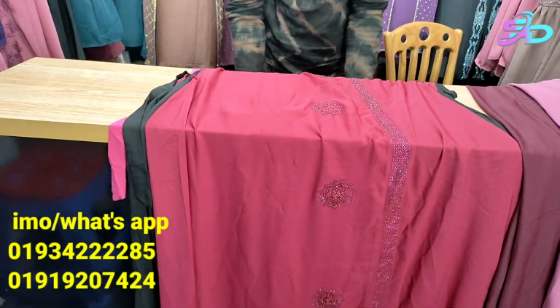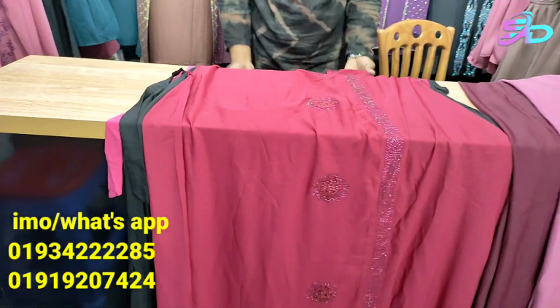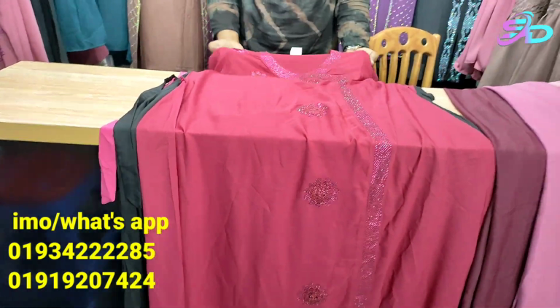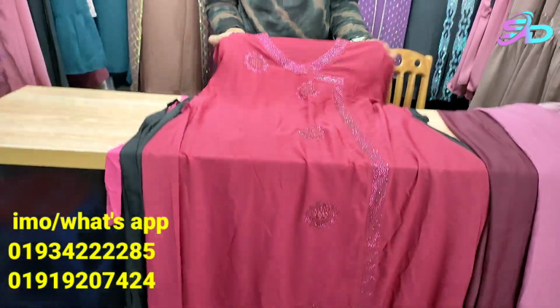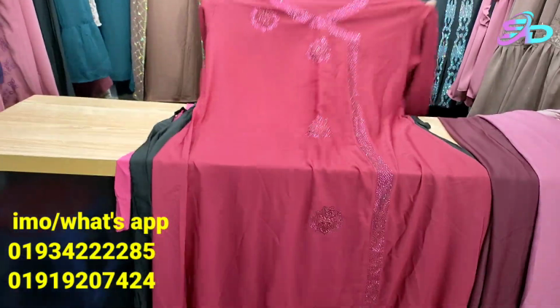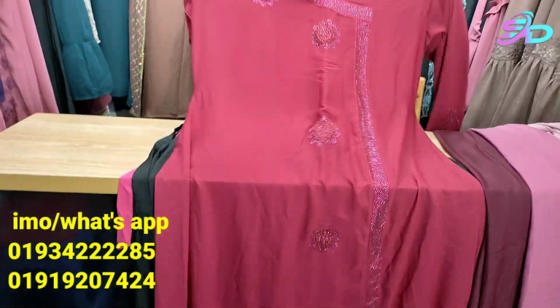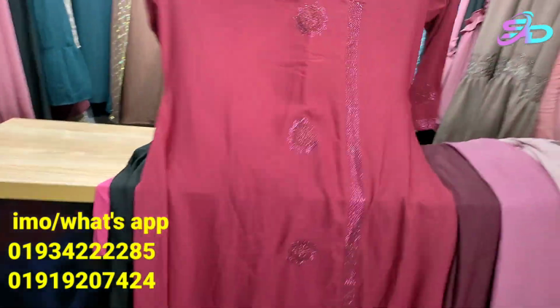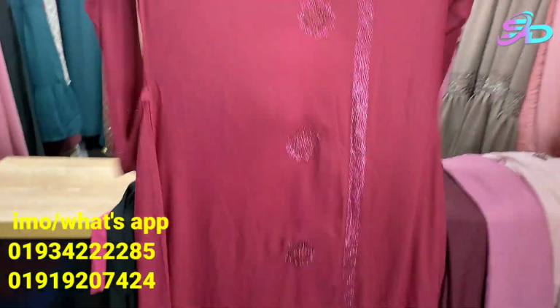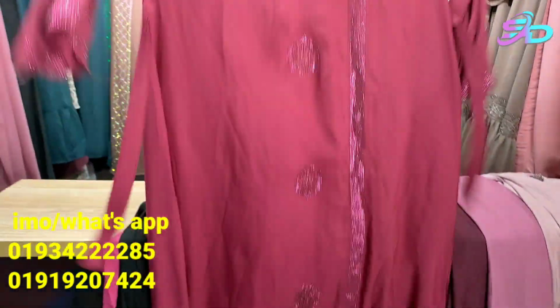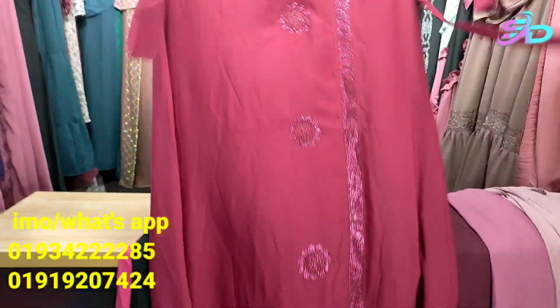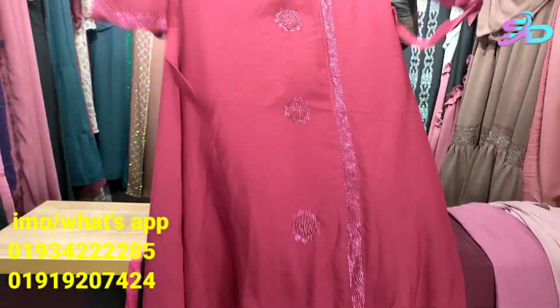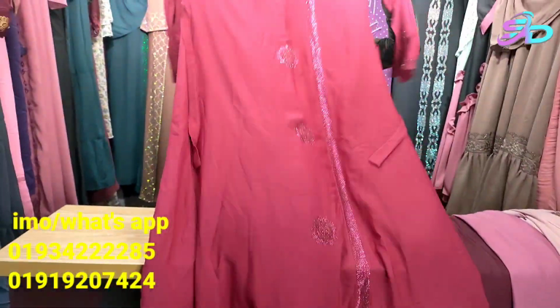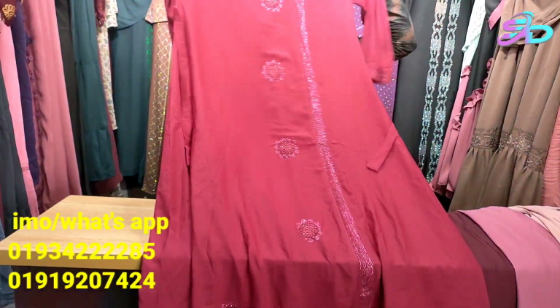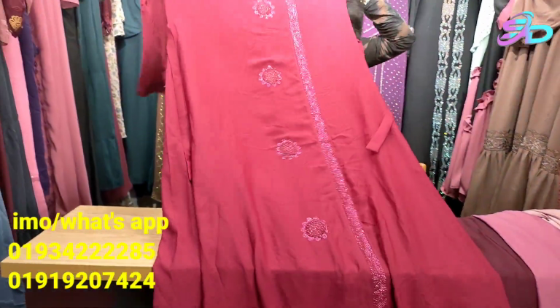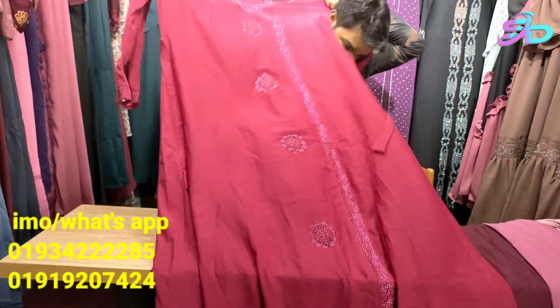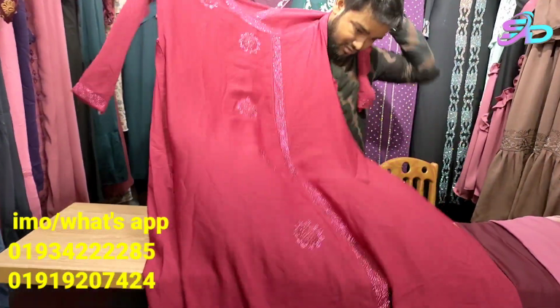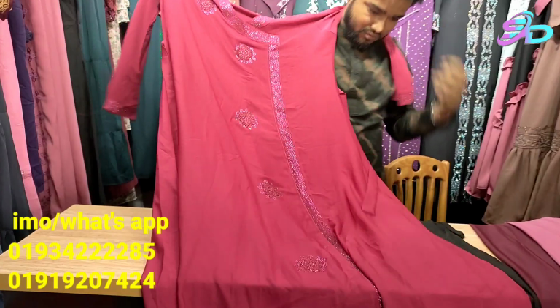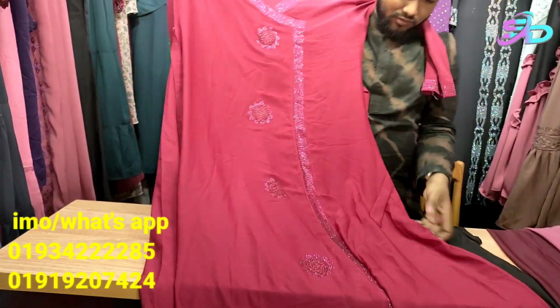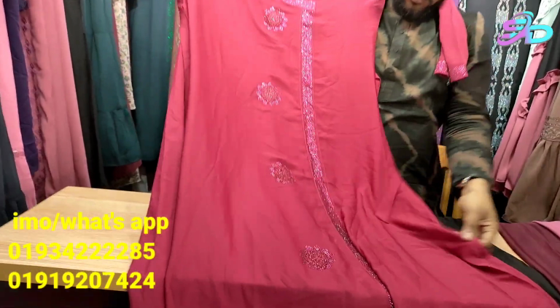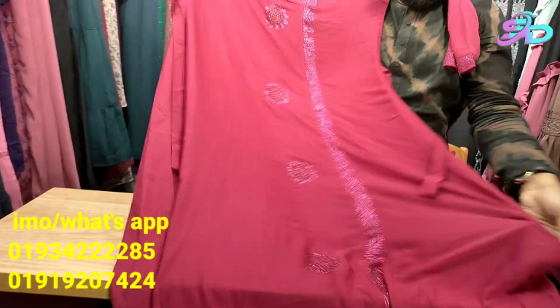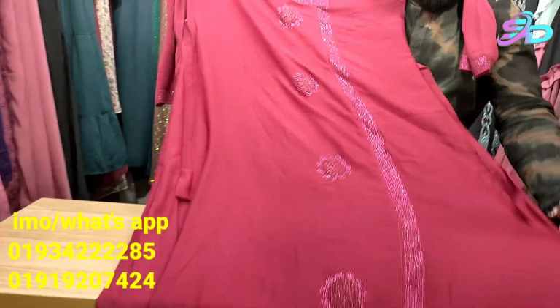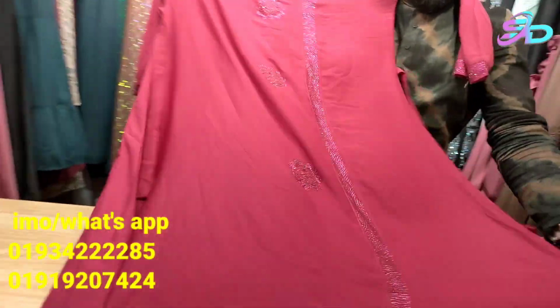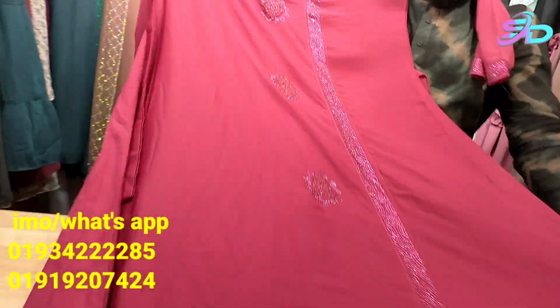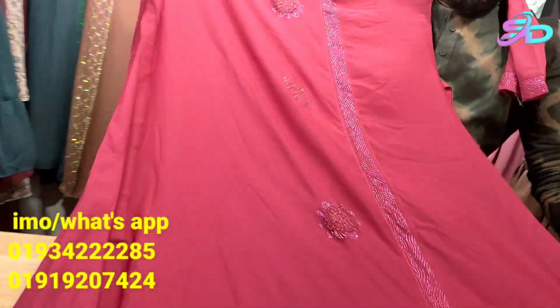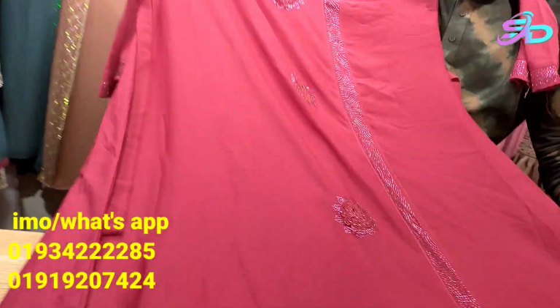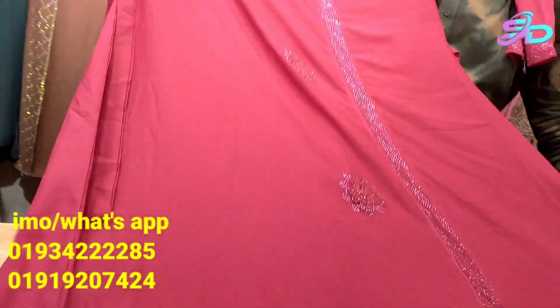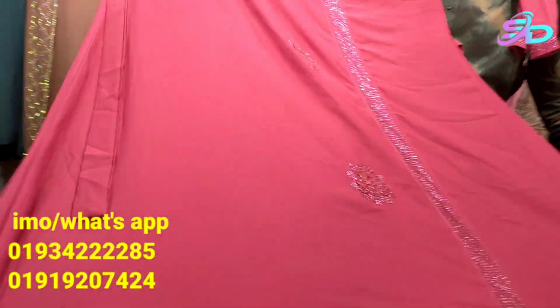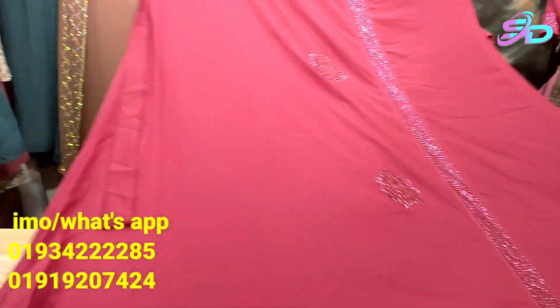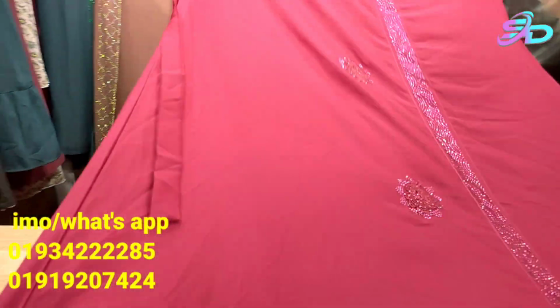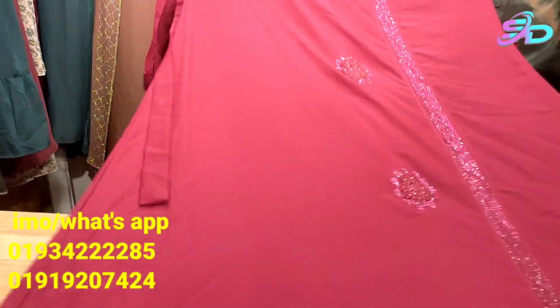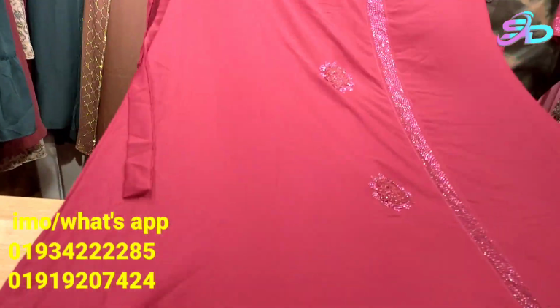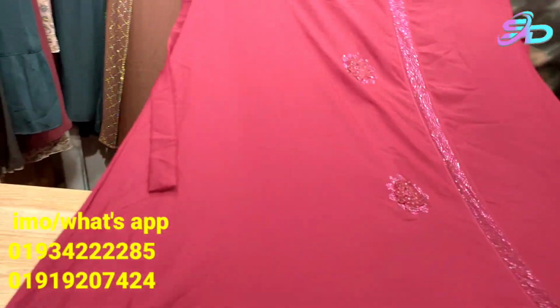This is a red maroon color, so it is a red maroon color.